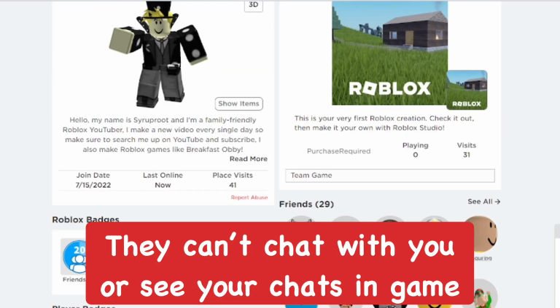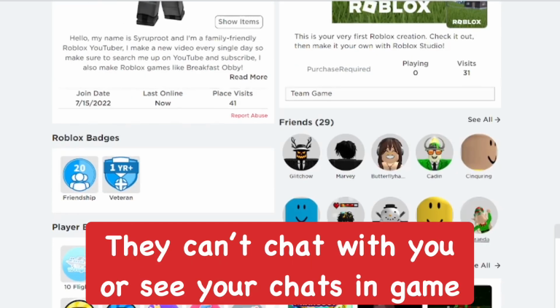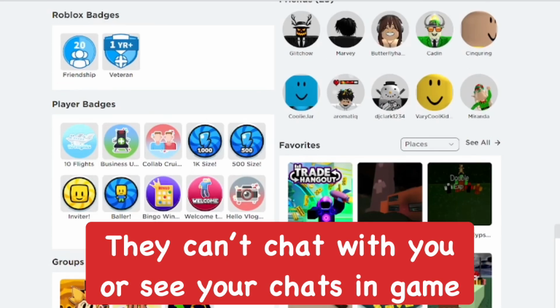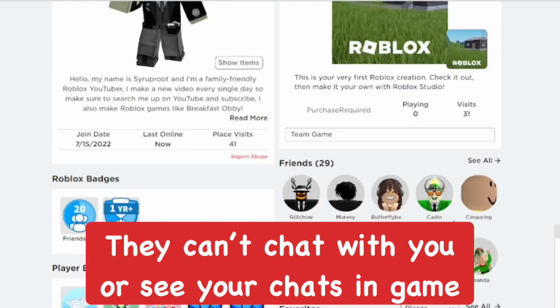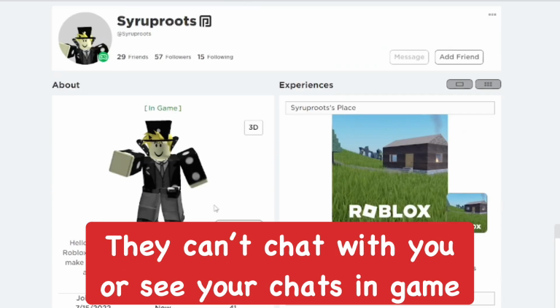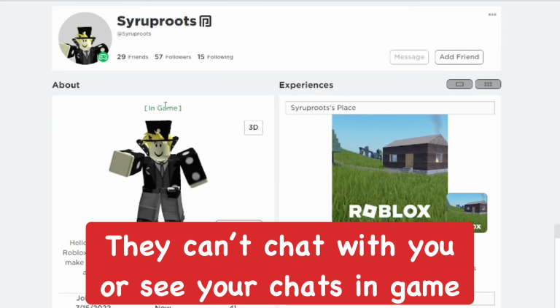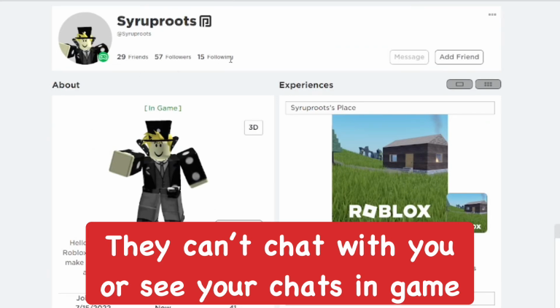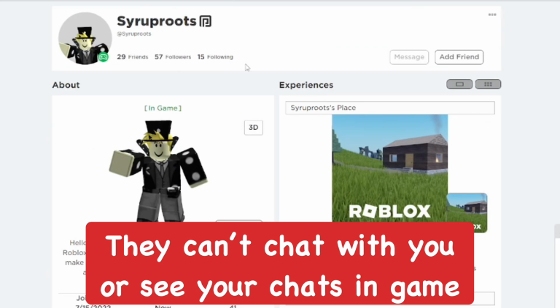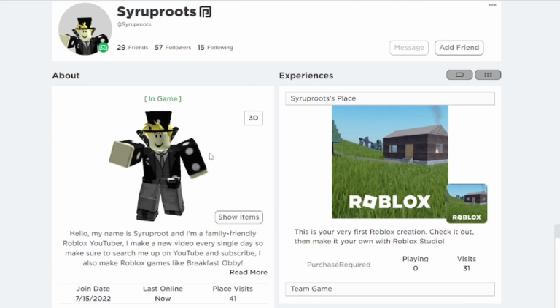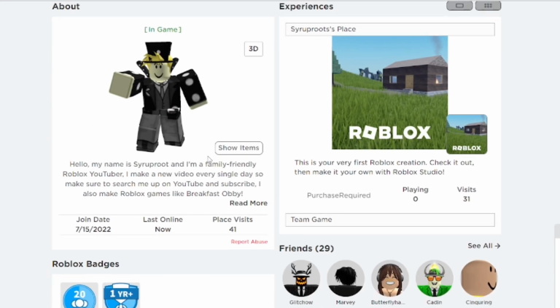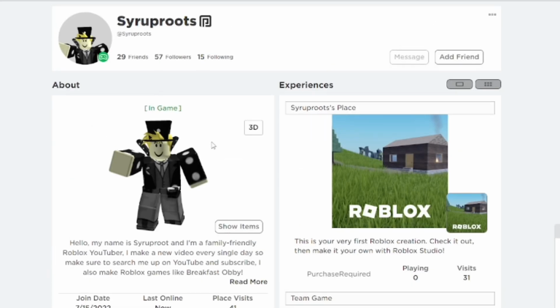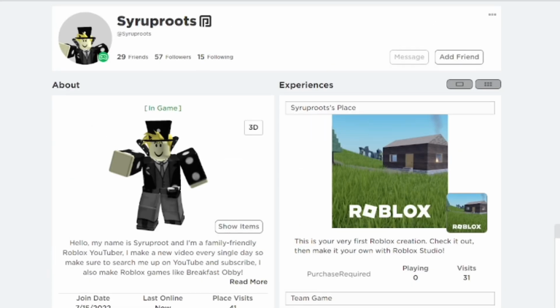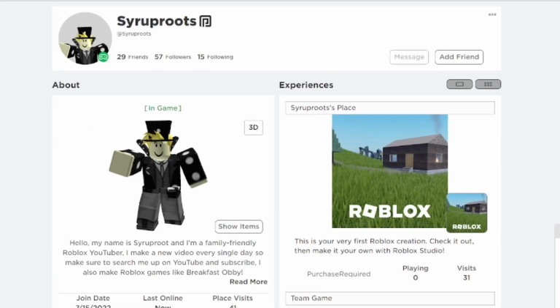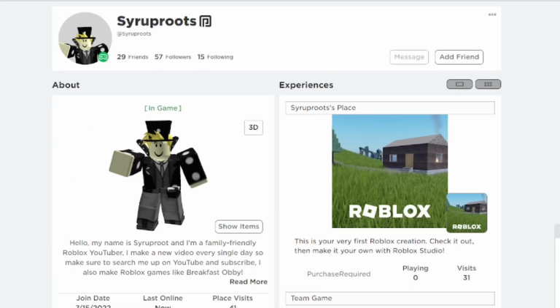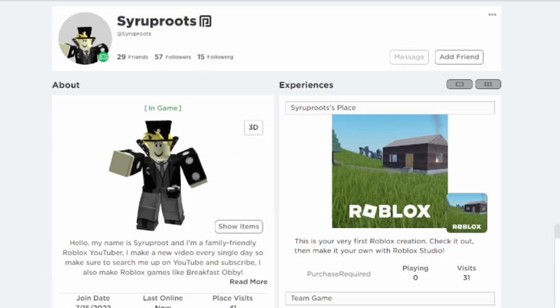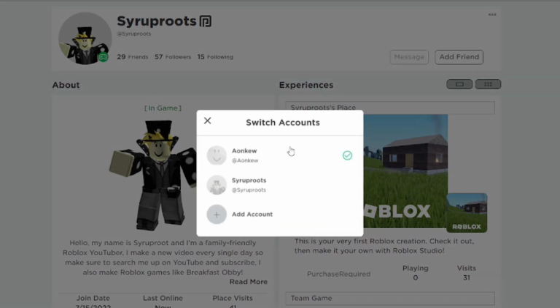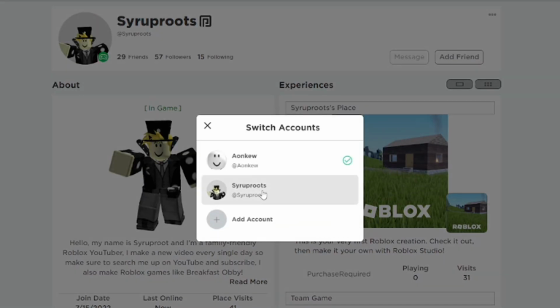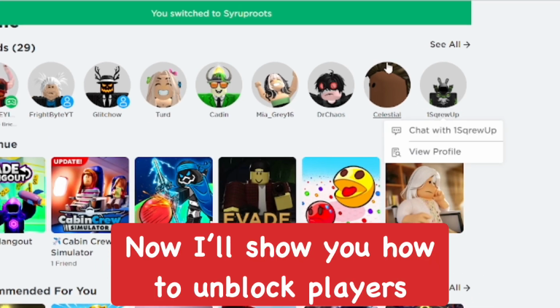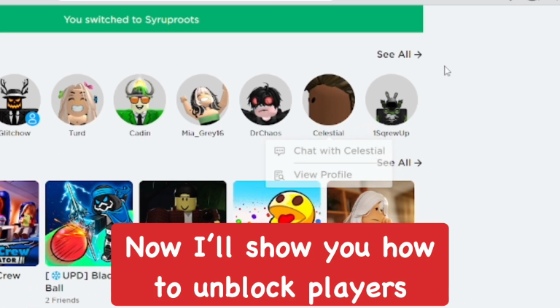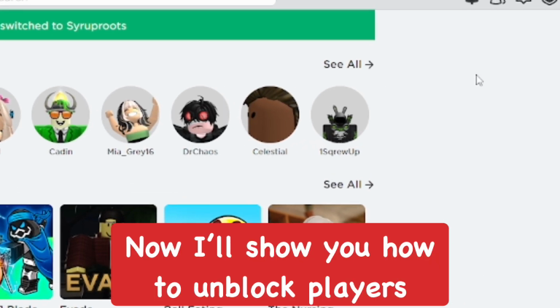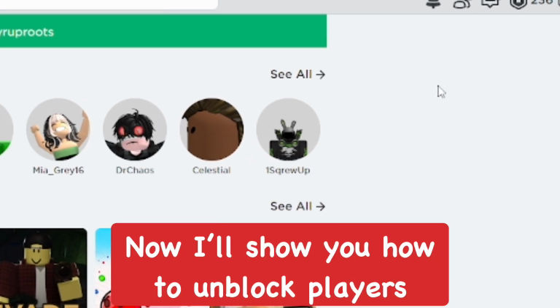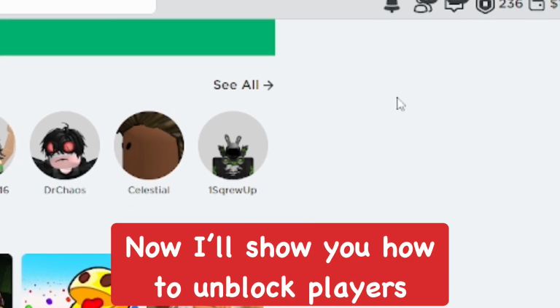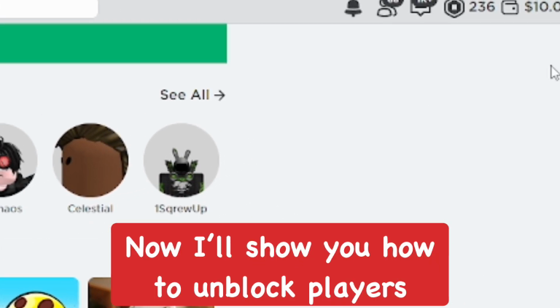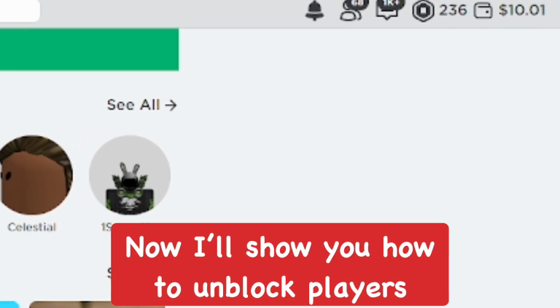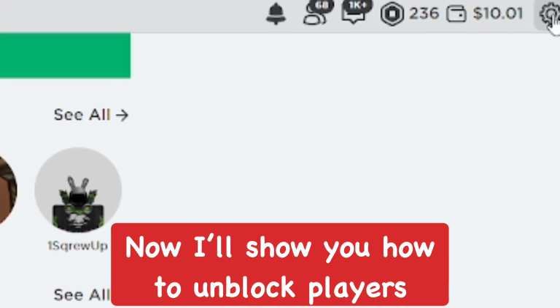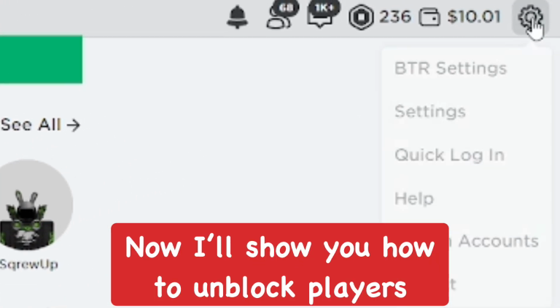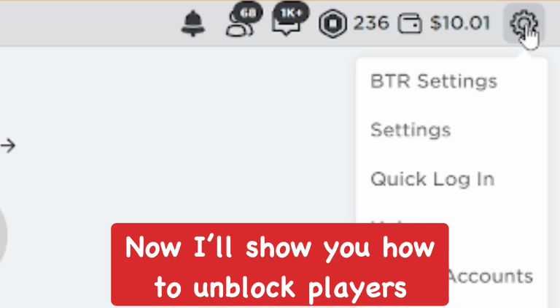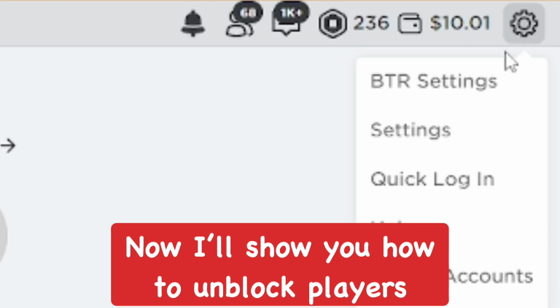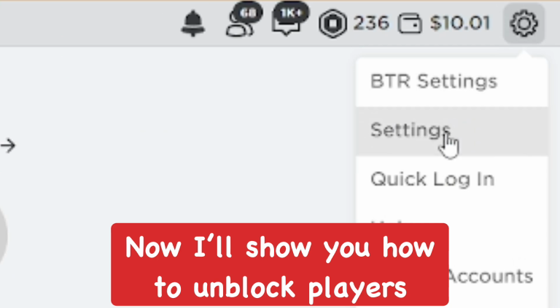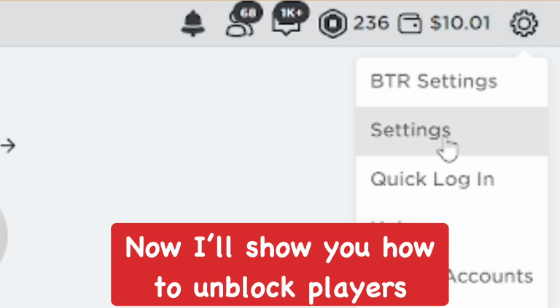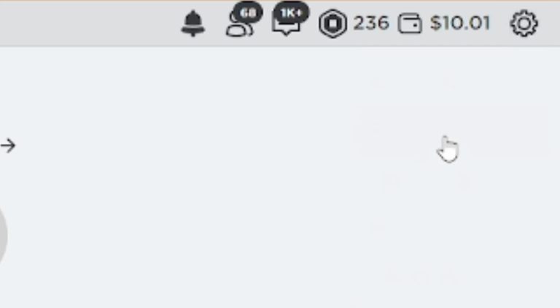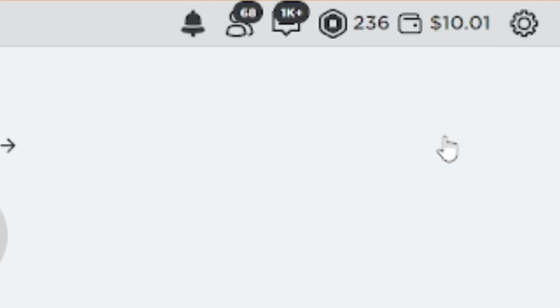They also cannot send chats in-game, so you won't be able to see each other's chats if you end up in the same game. Sometimes you block people and they end up in the same game, but you cannot chat with them via private message or anything like that.